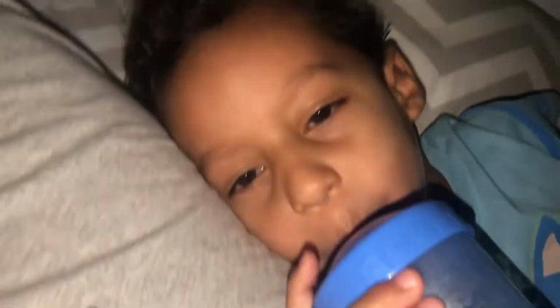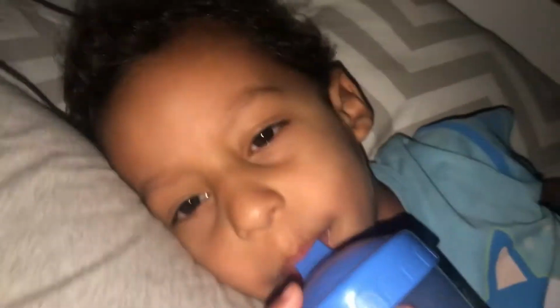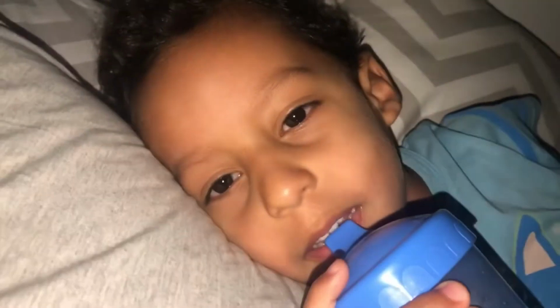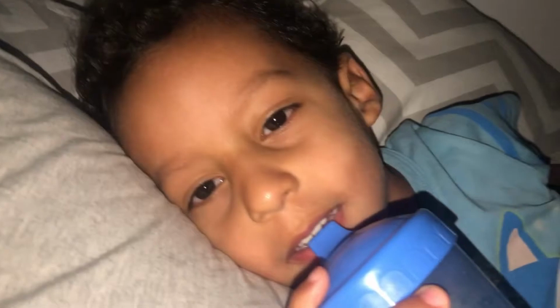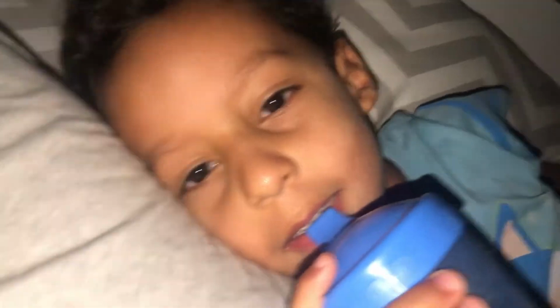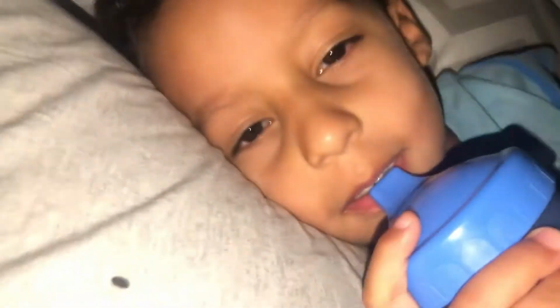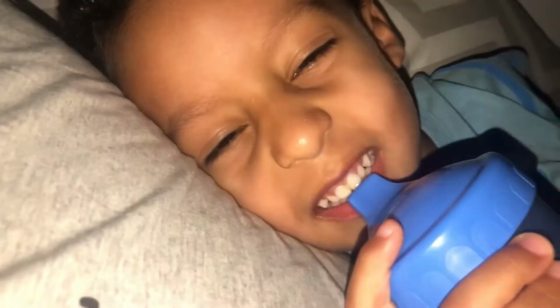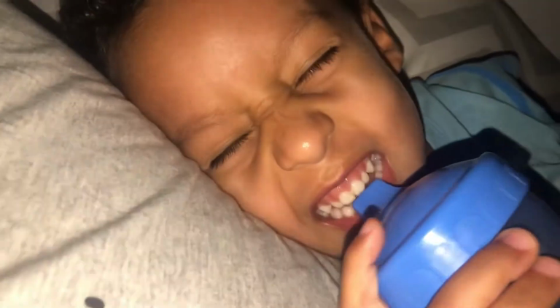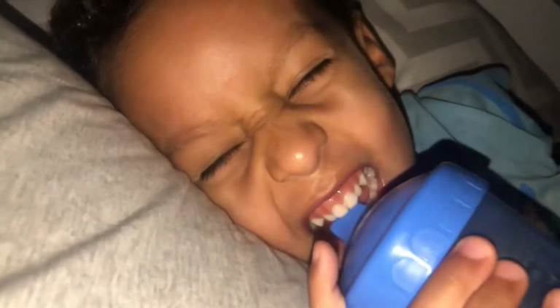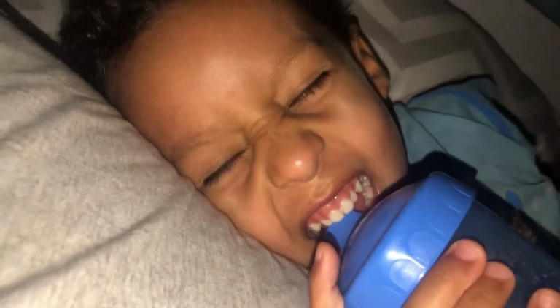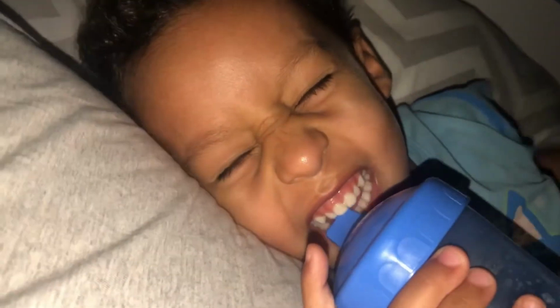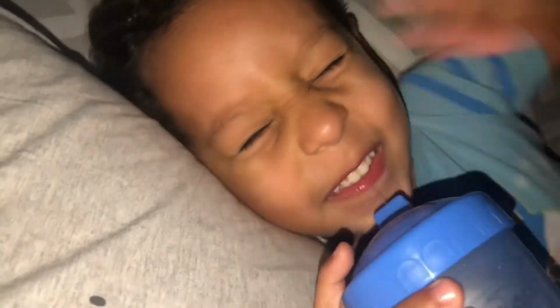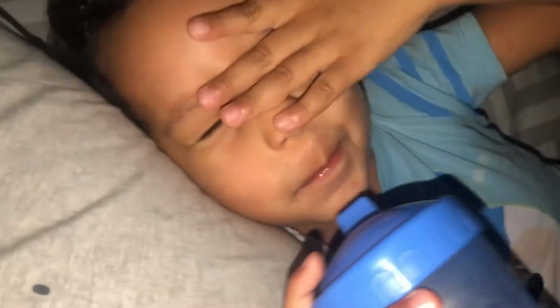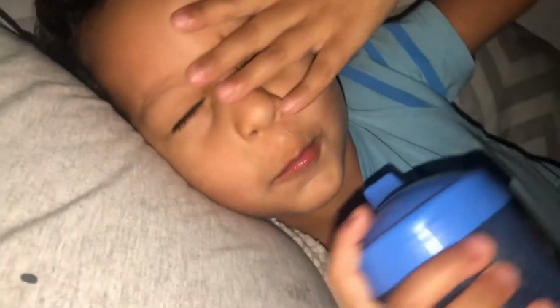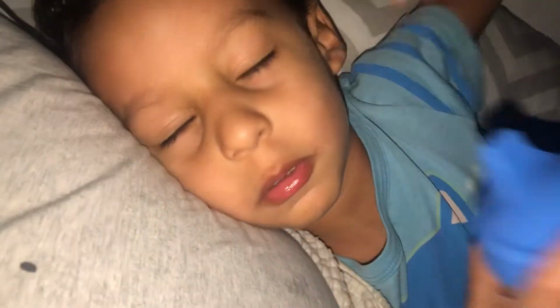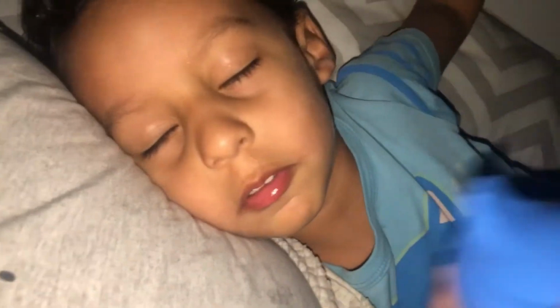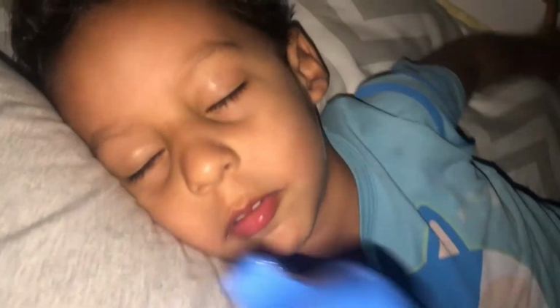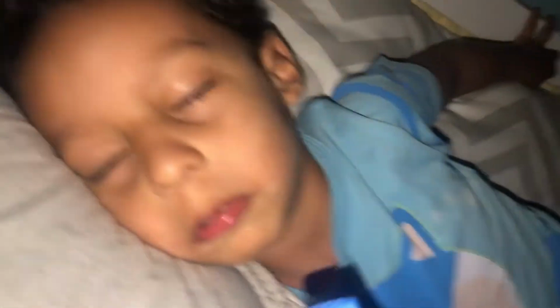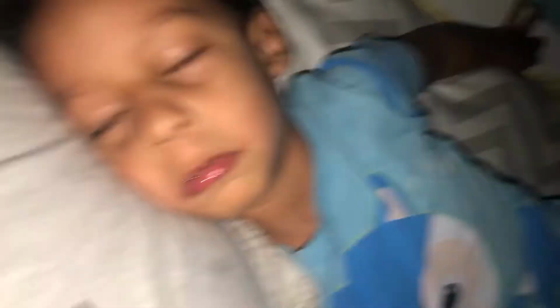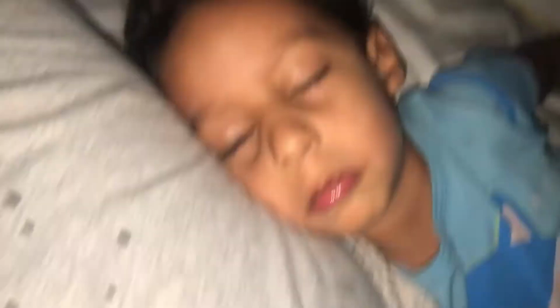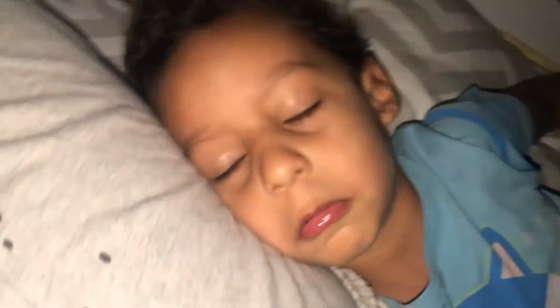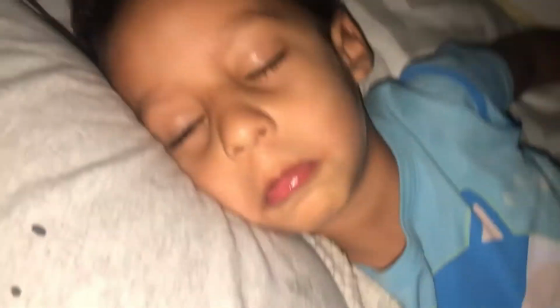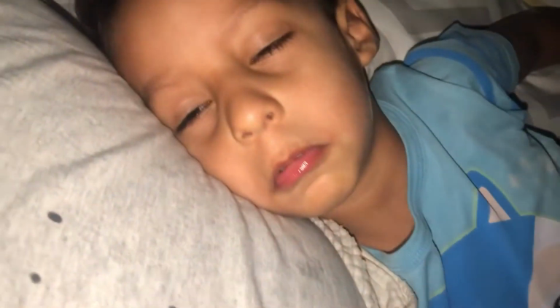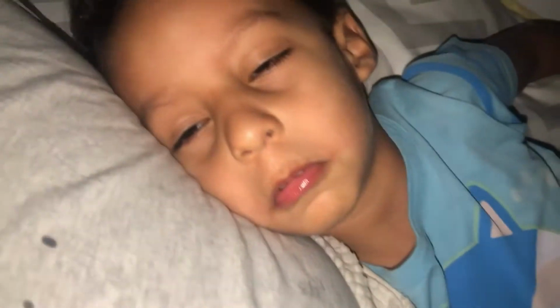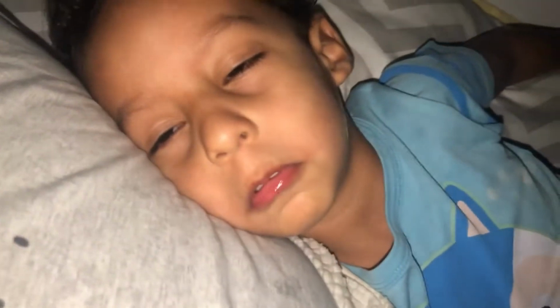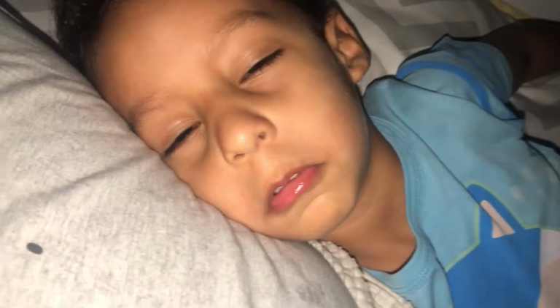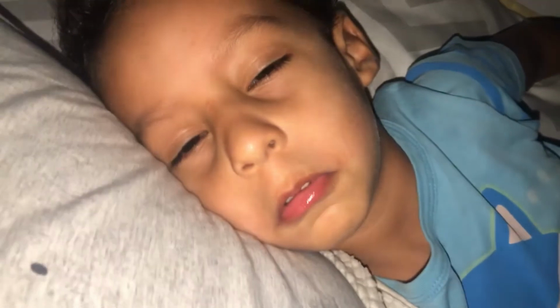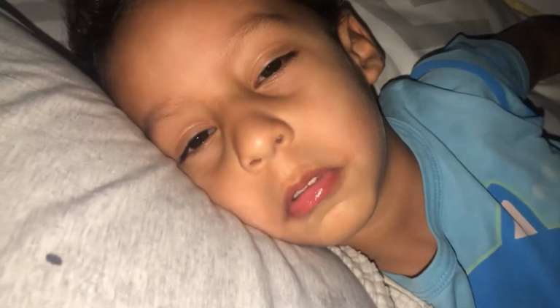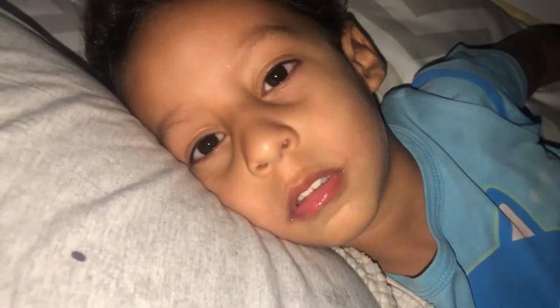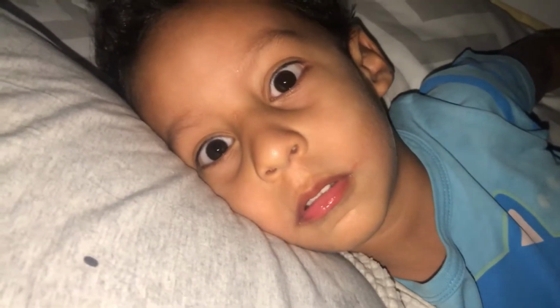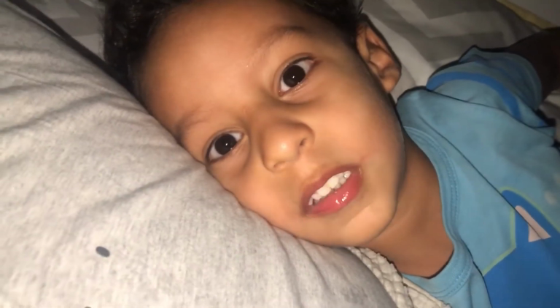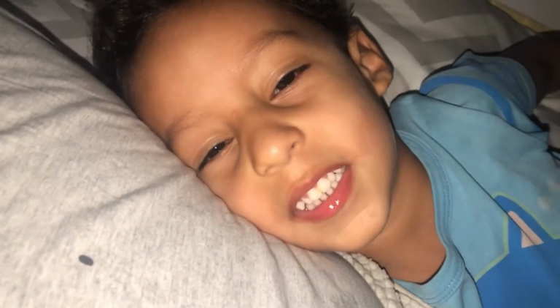Hey guys, it was such a long day today. But I came here — he's pretending that he's sleeping.